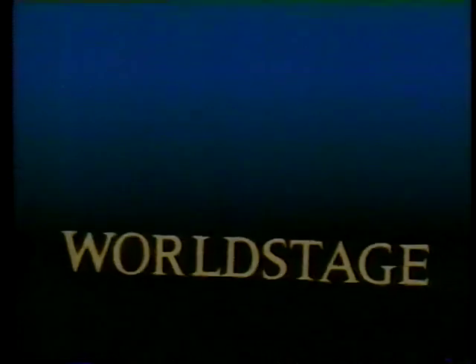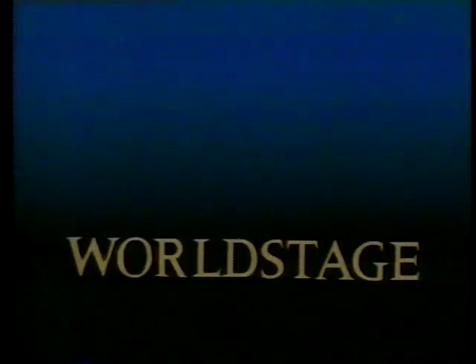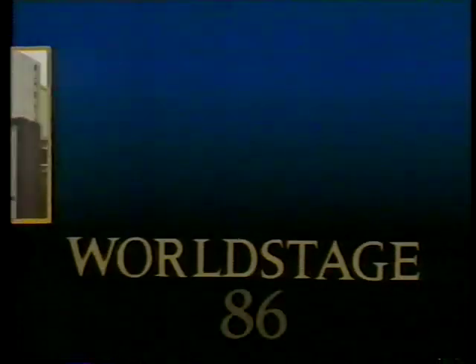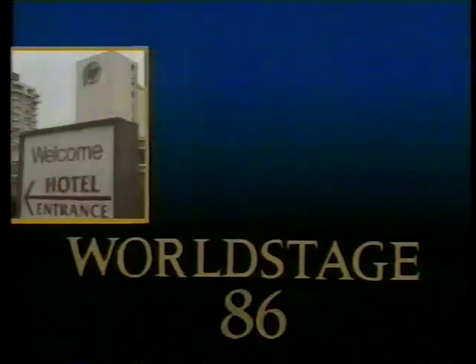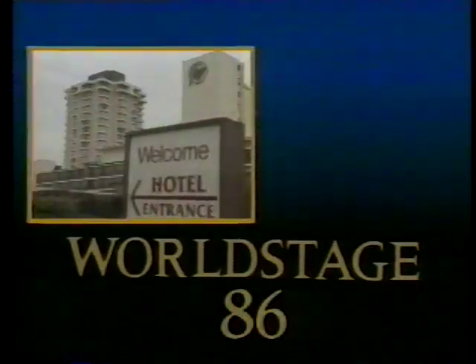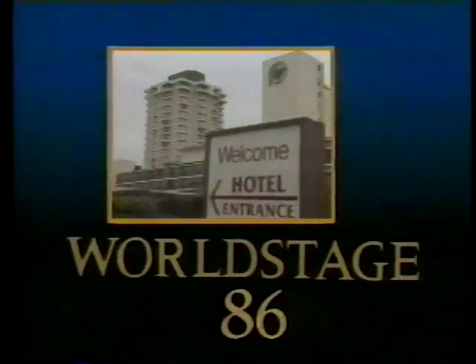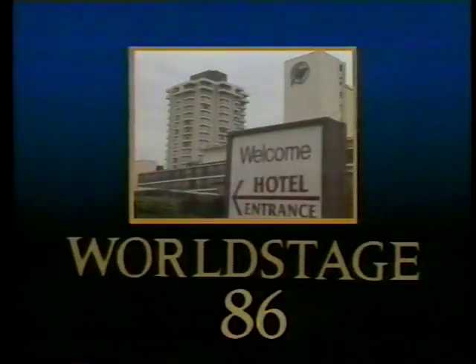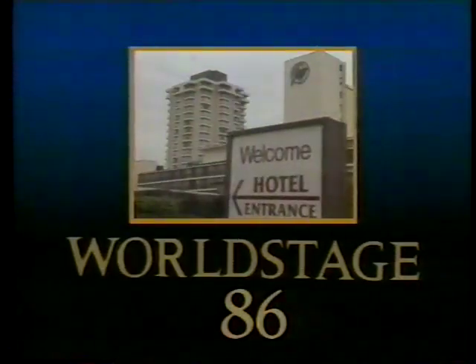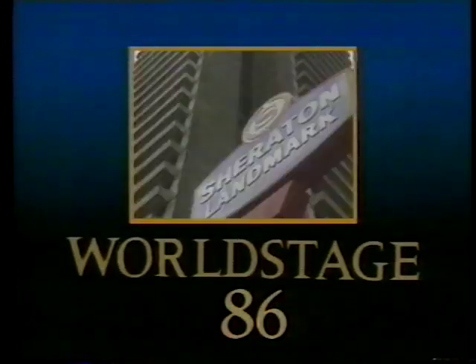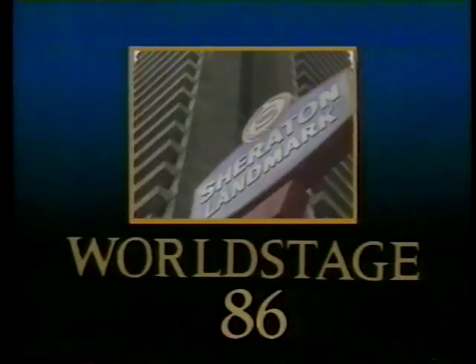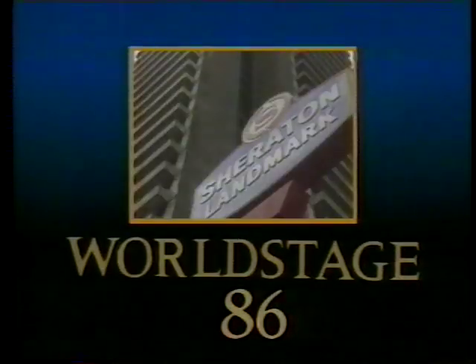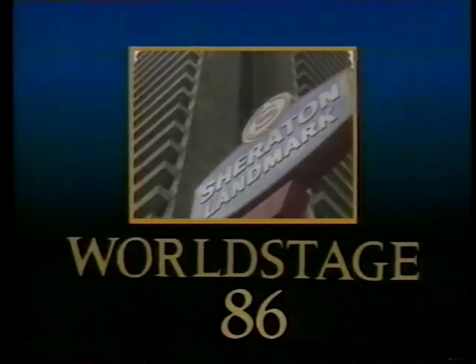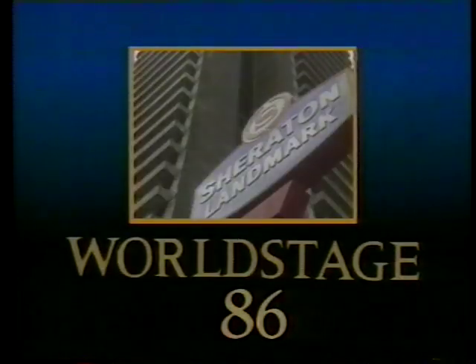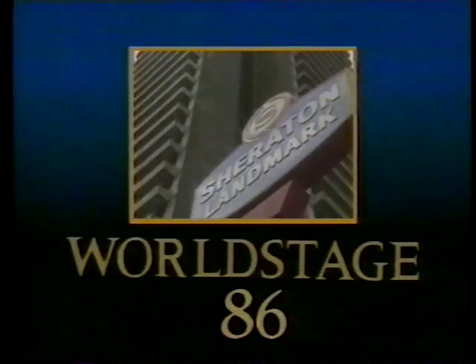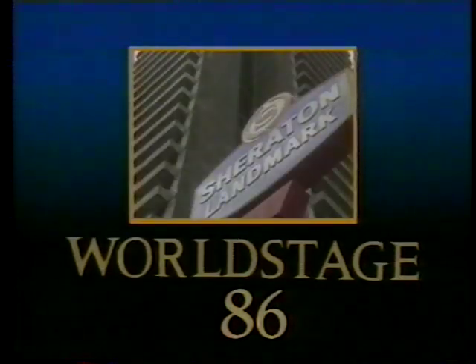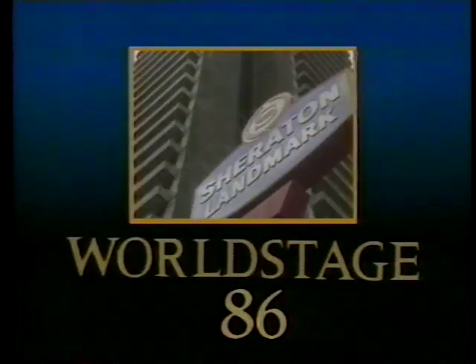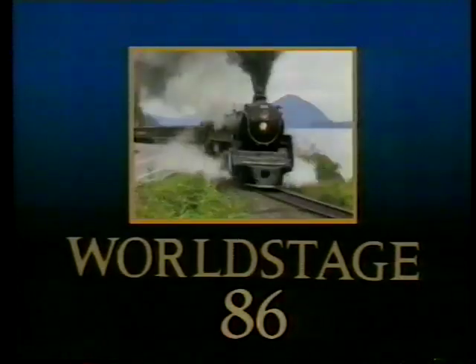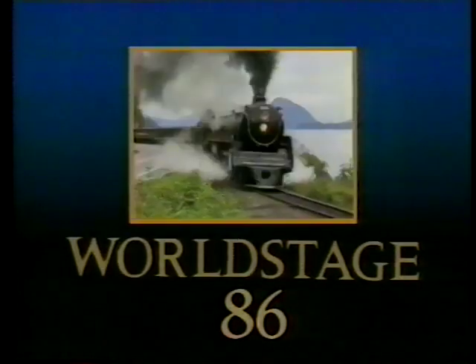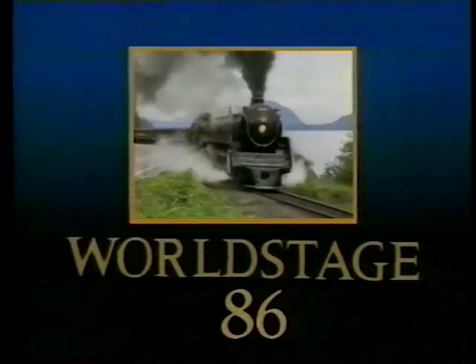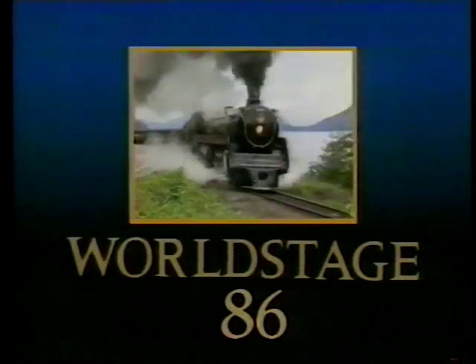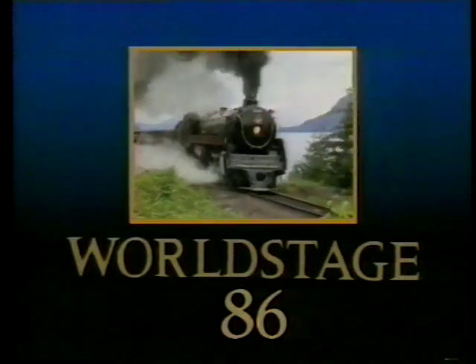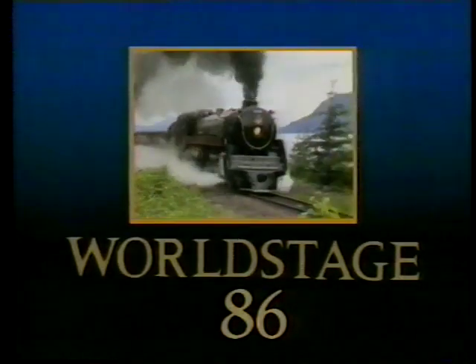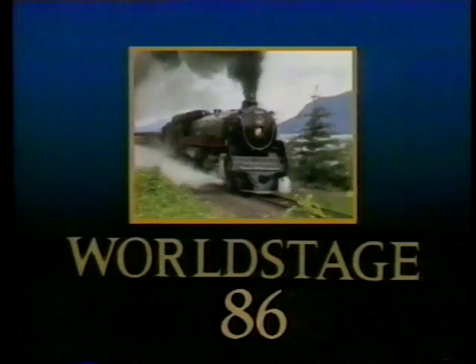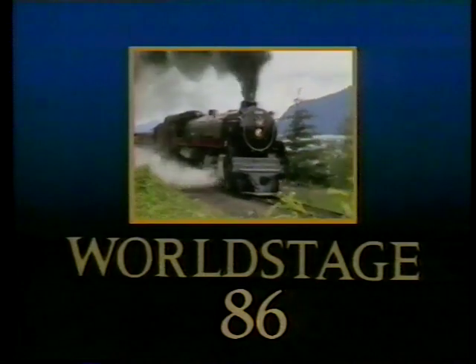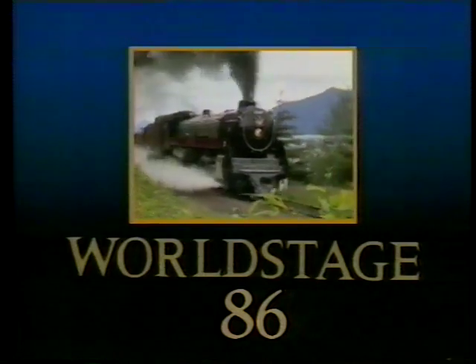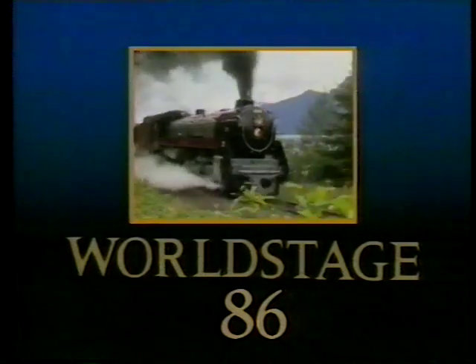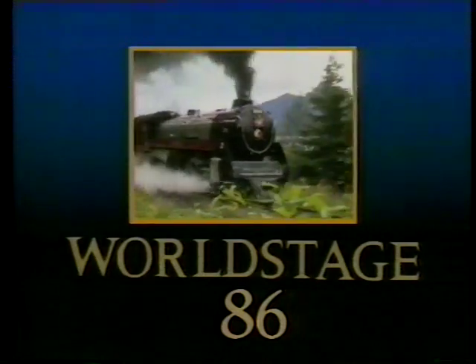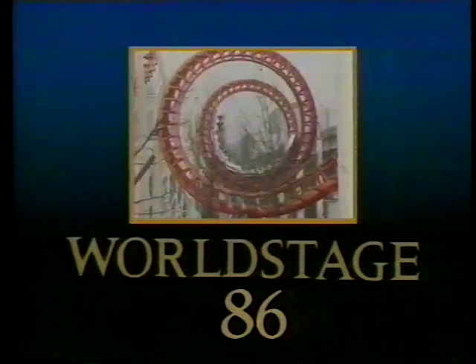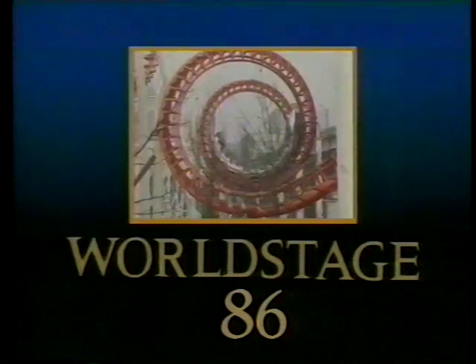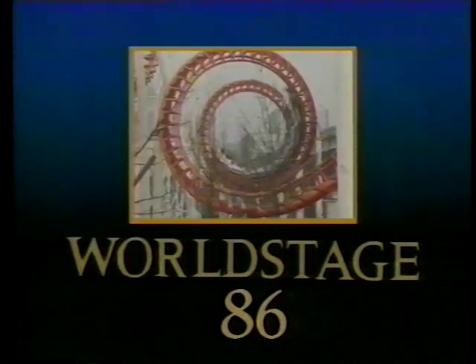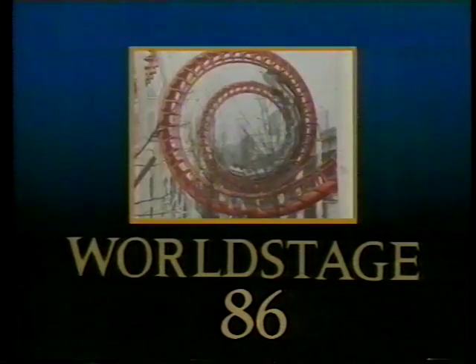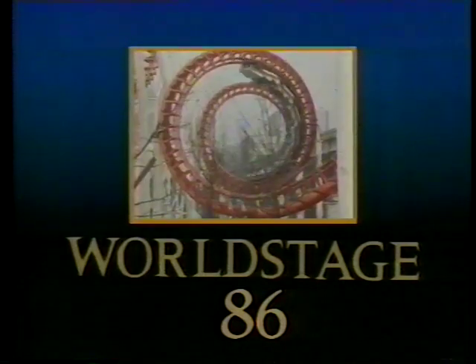Still ahead on World Stage: Expo Accommodation, a preview of Steam Expo, and more rides.